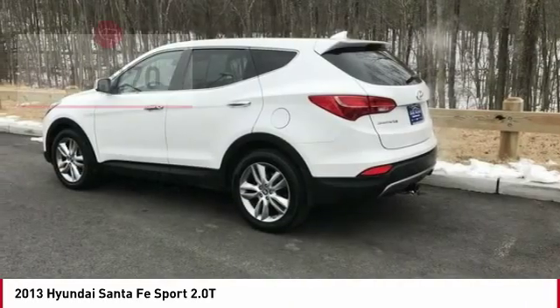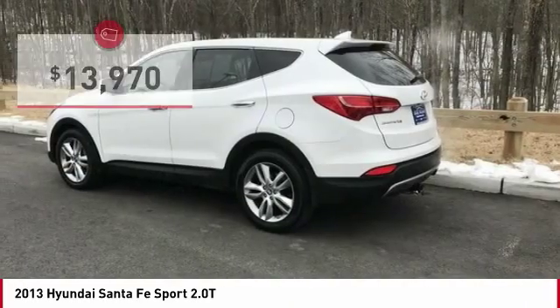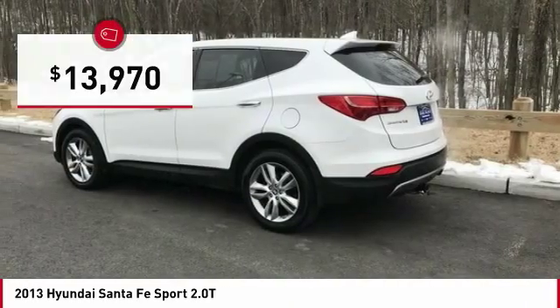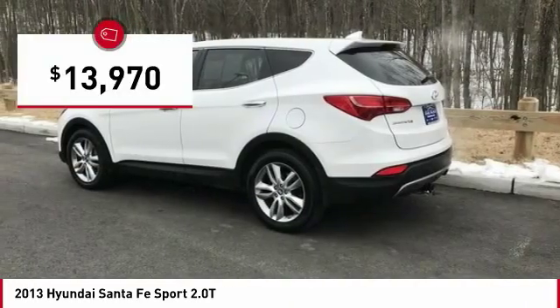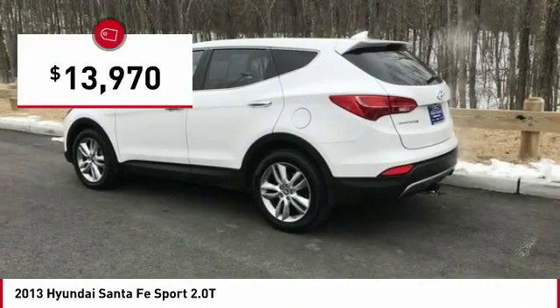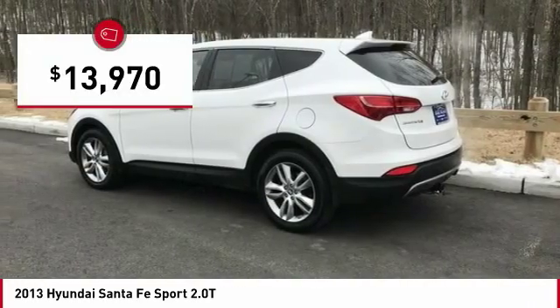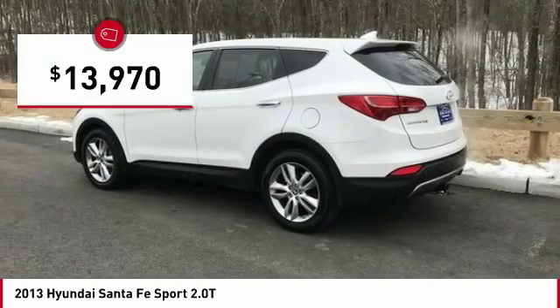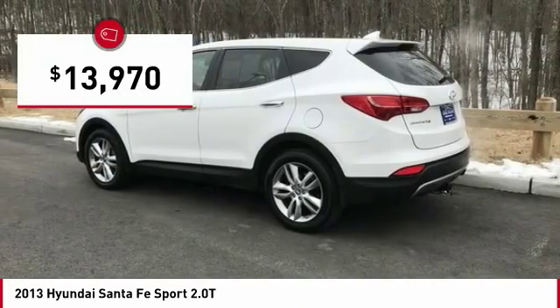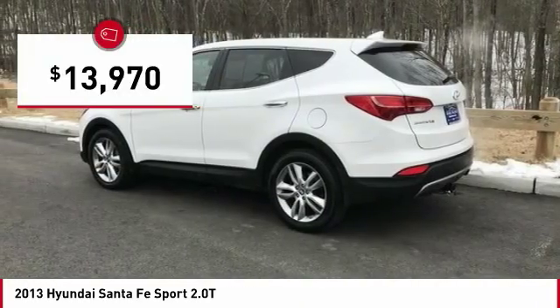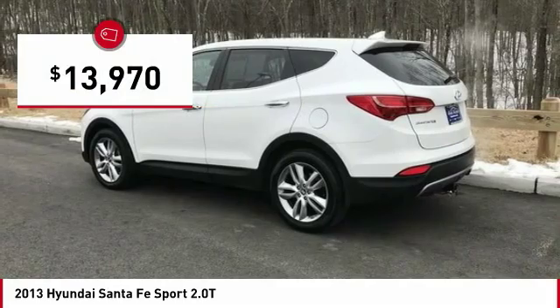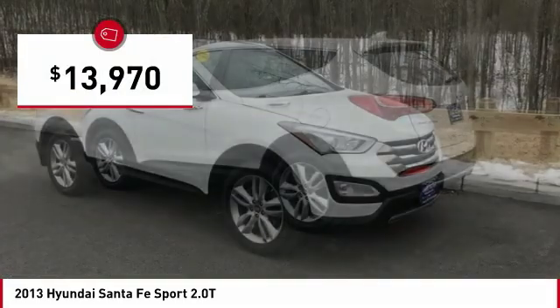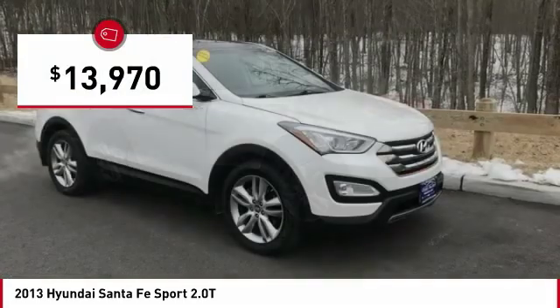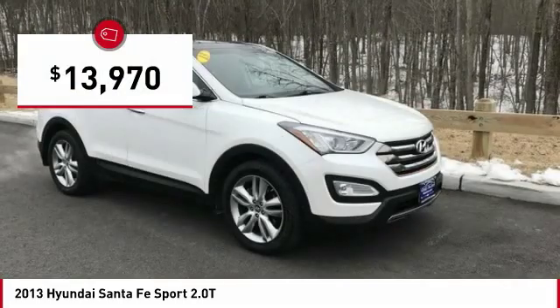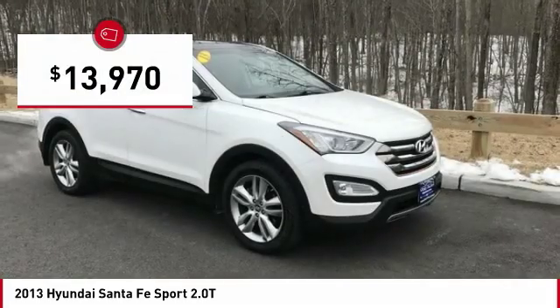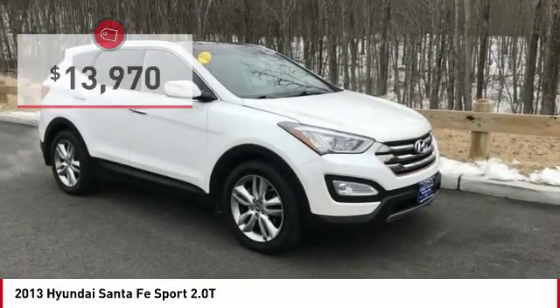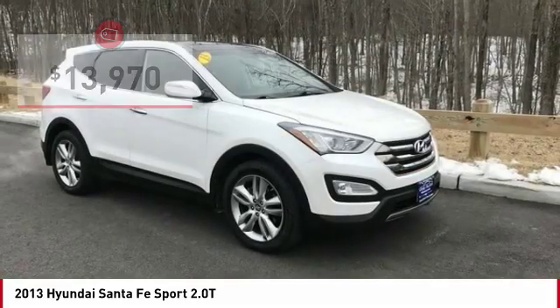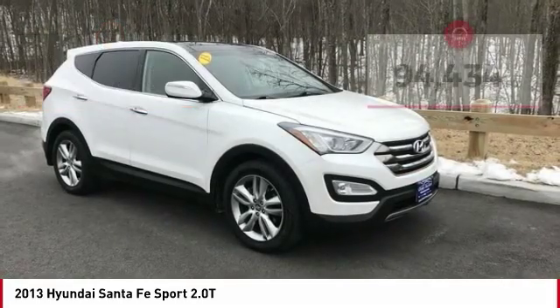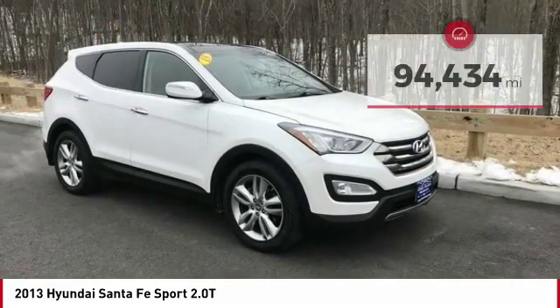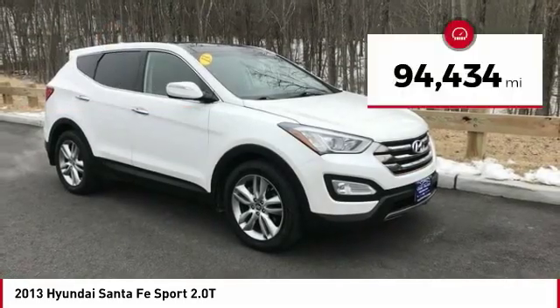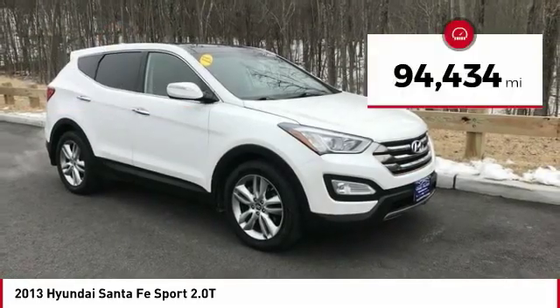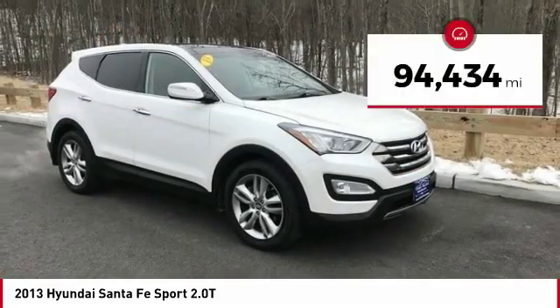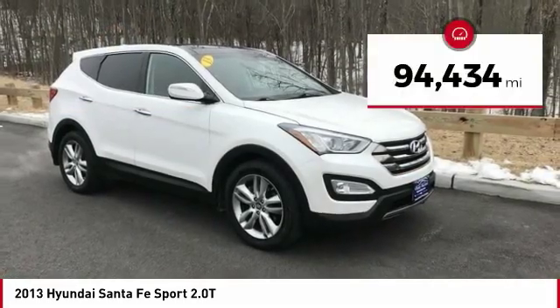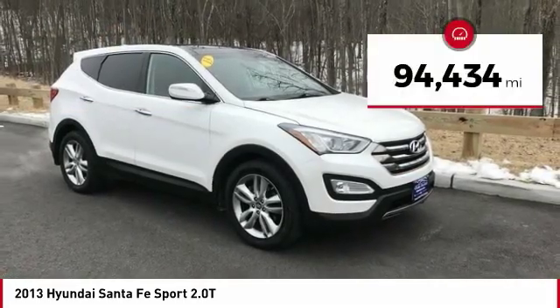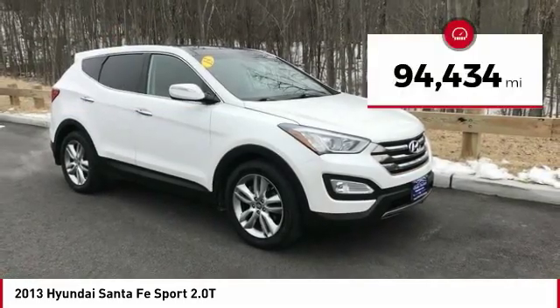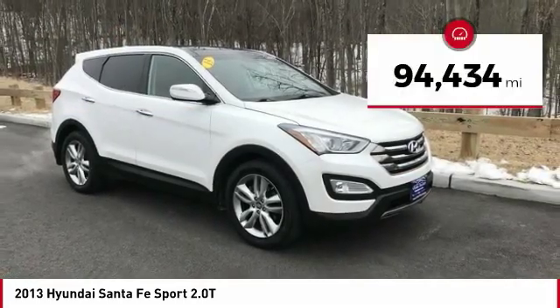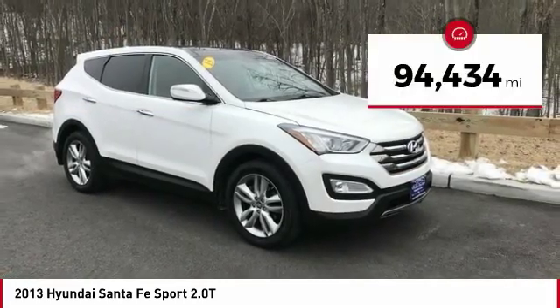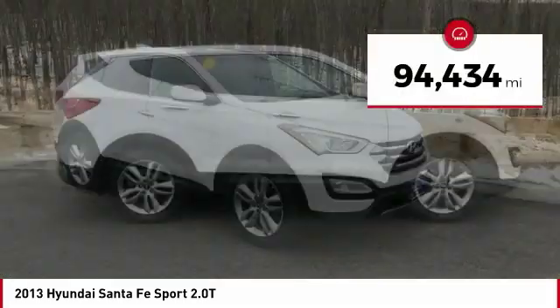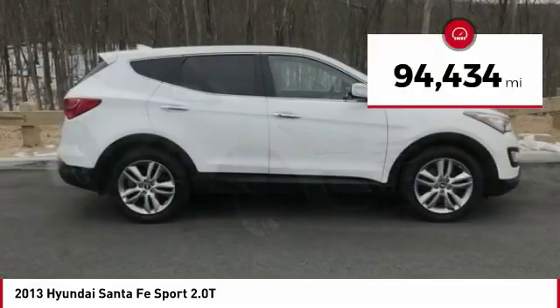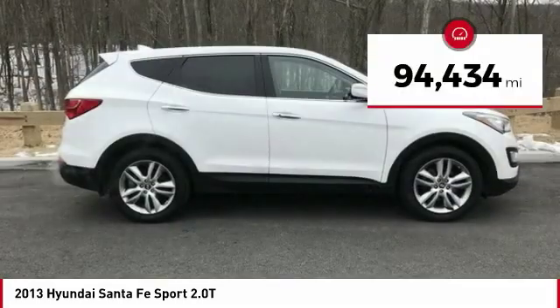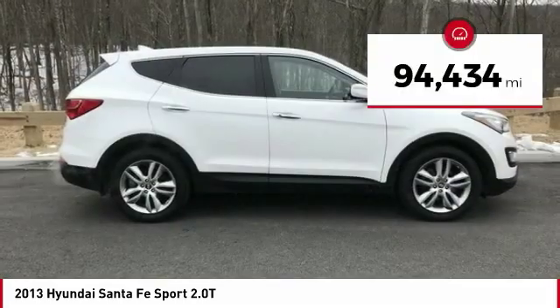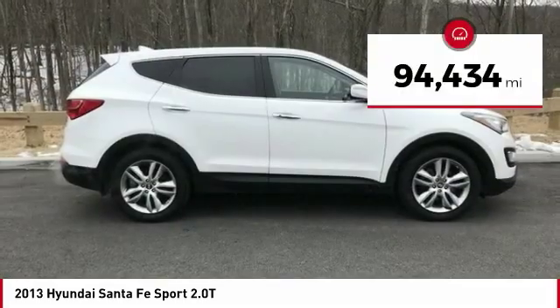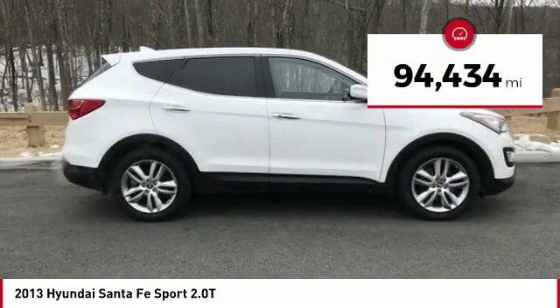And it is priced below $15,000. This vehicle has less than 95,000 miles.